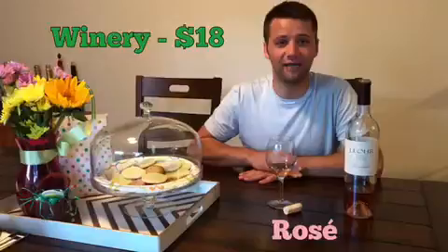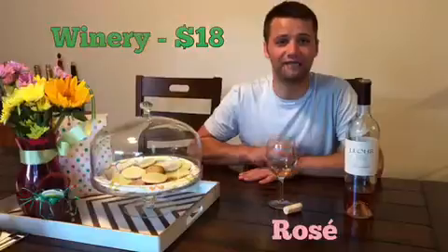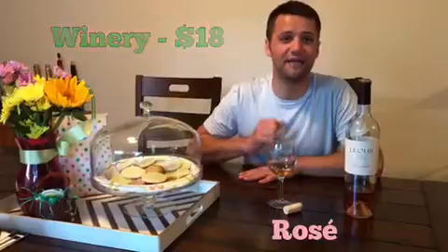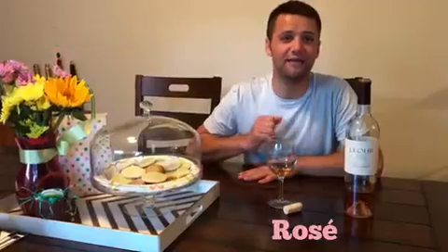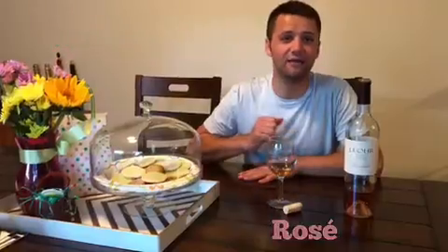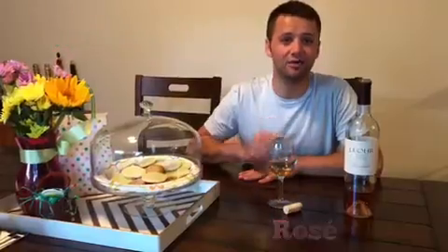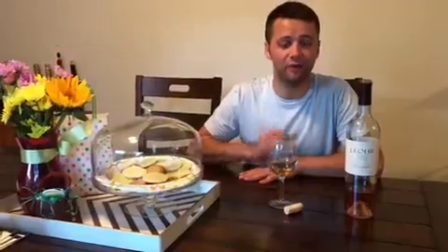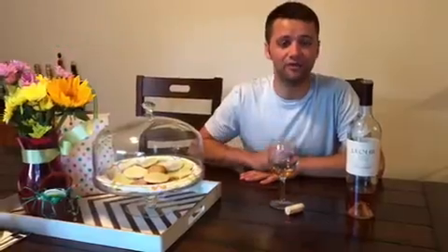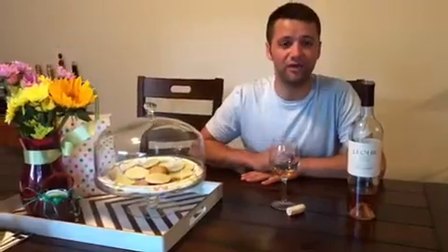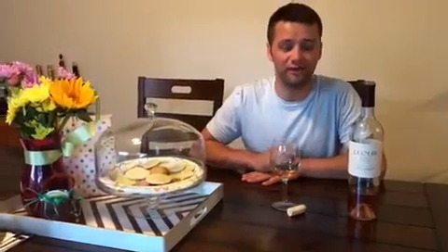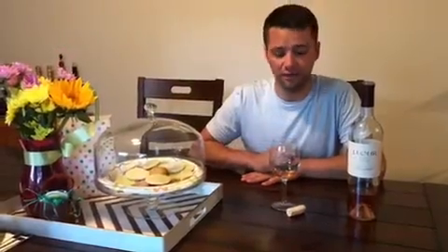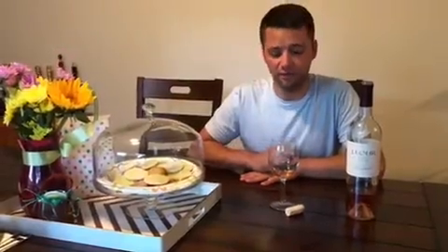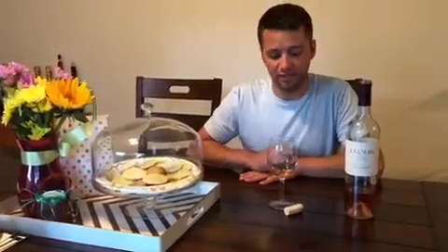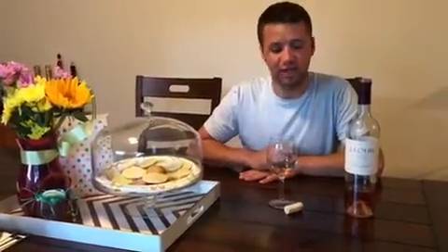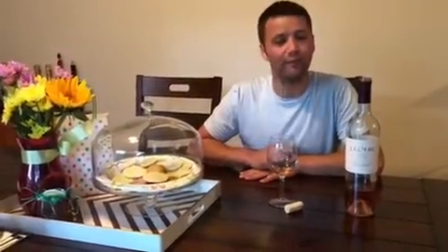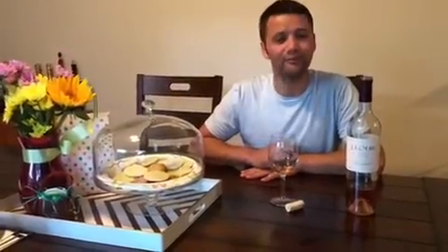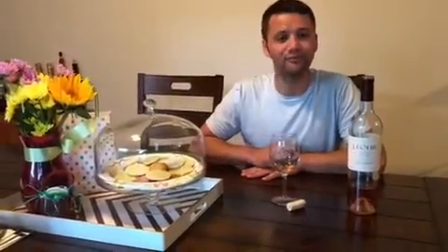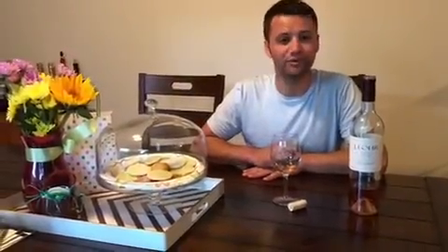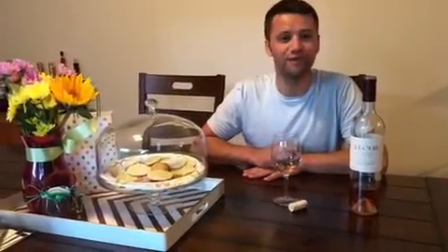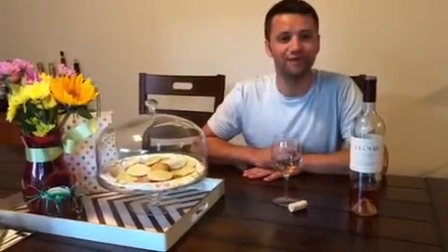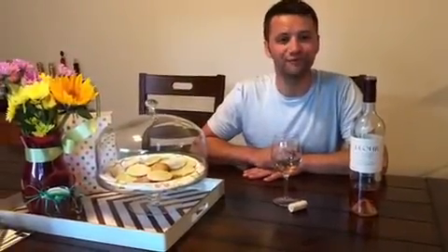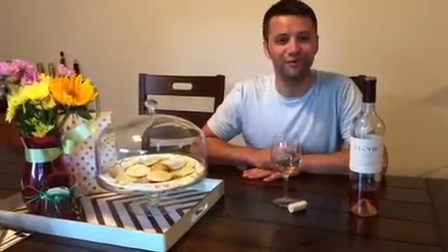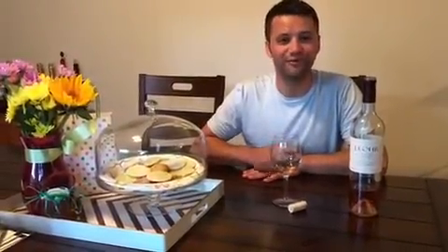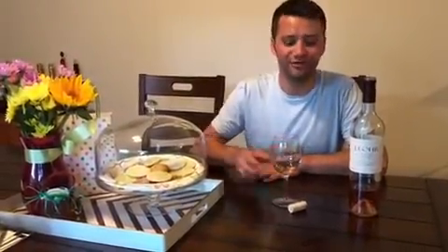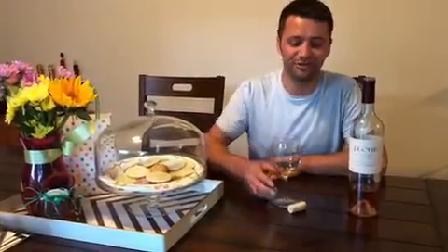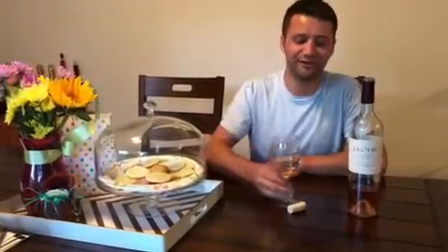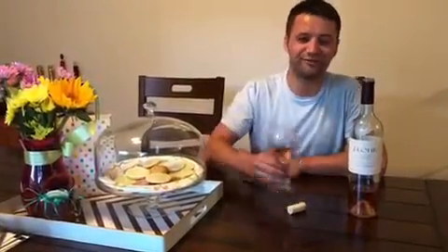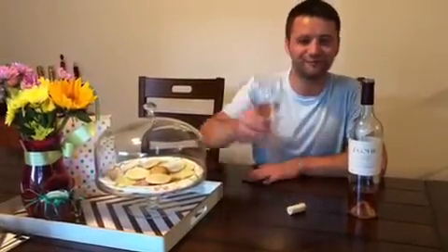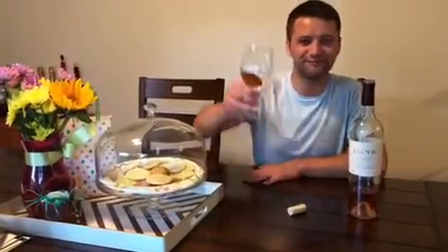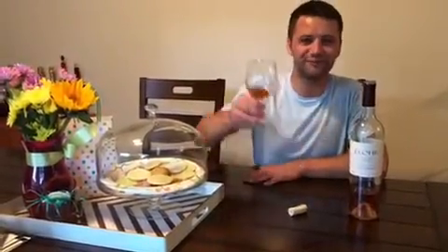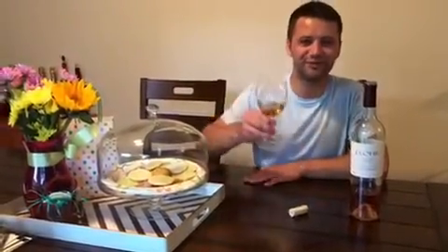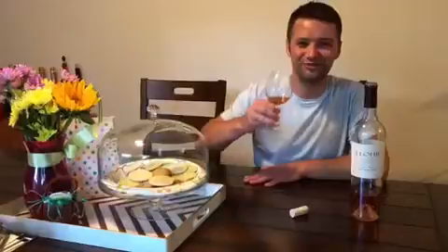Nice day, great rosé. Check it out — remember what you like and we will tell you about it. Cheers.